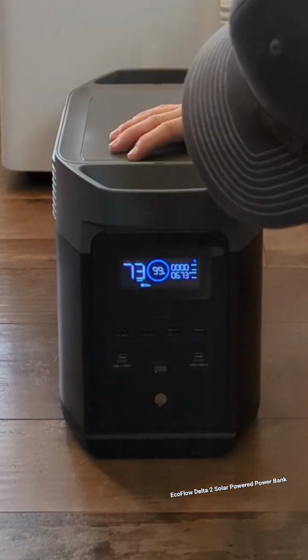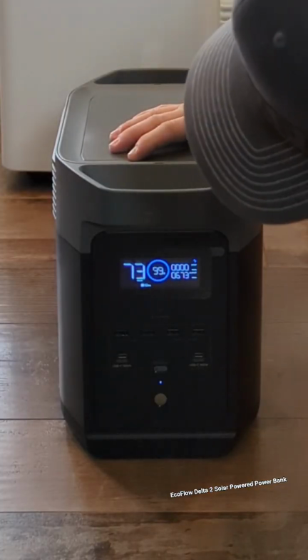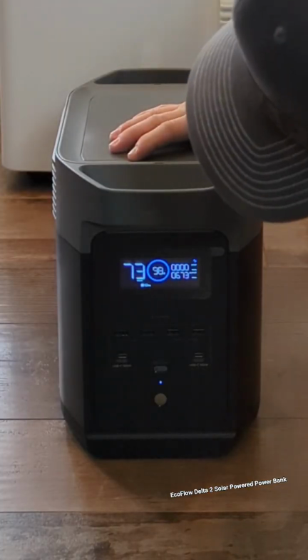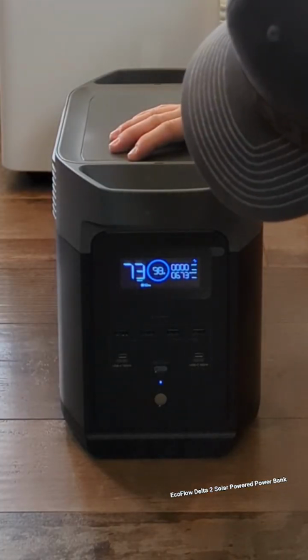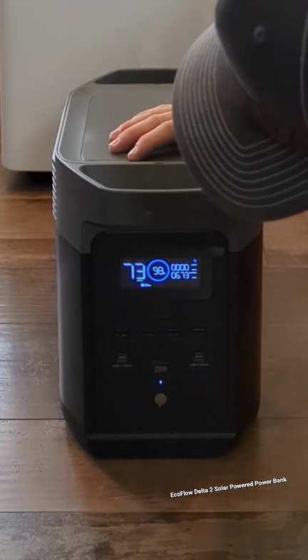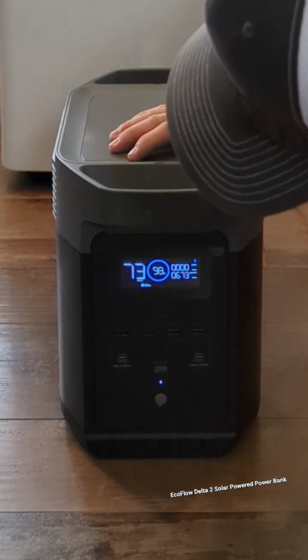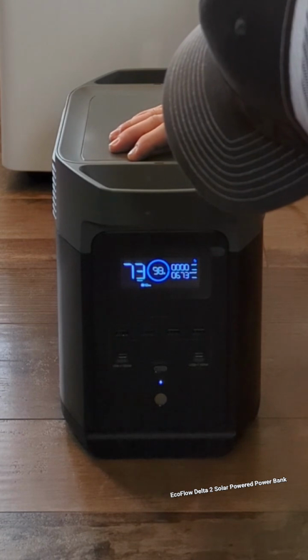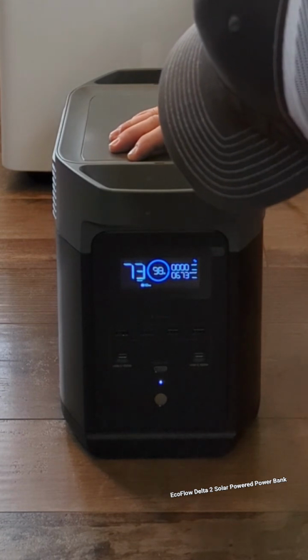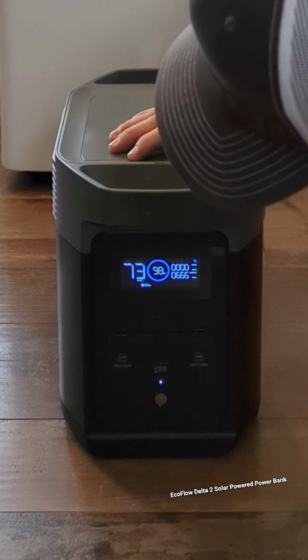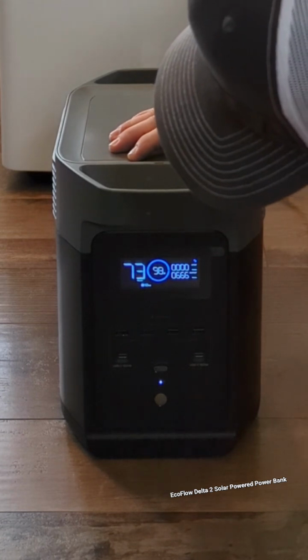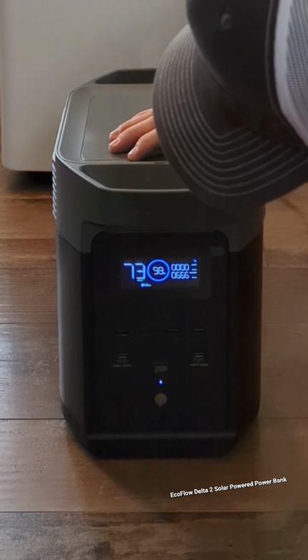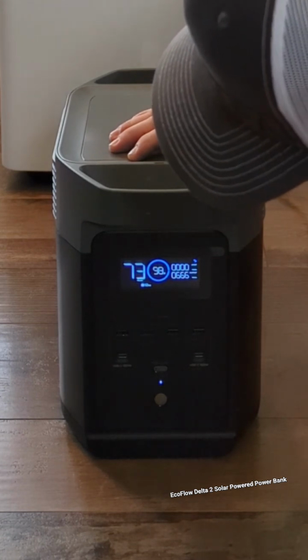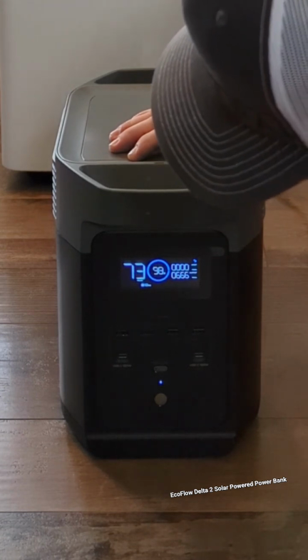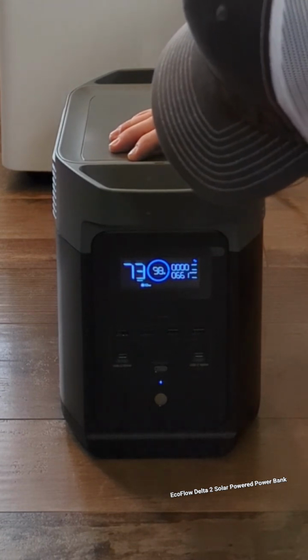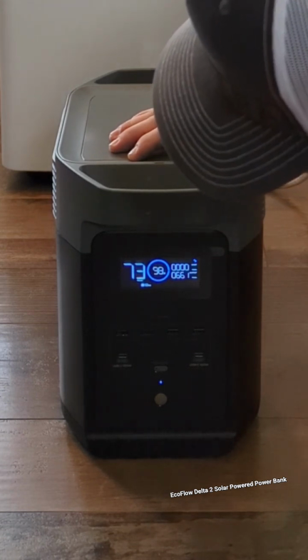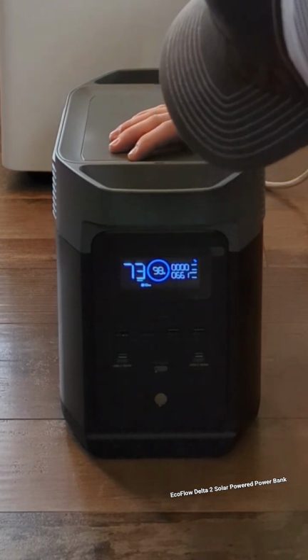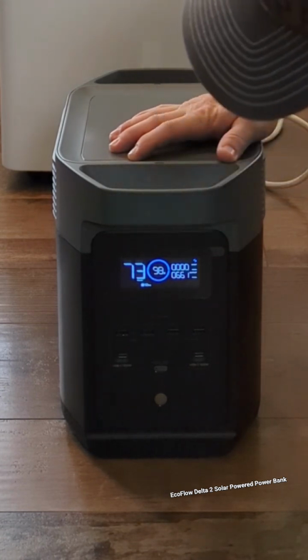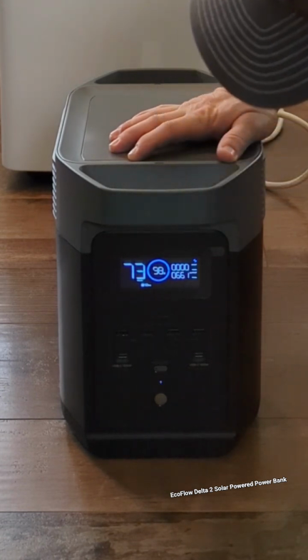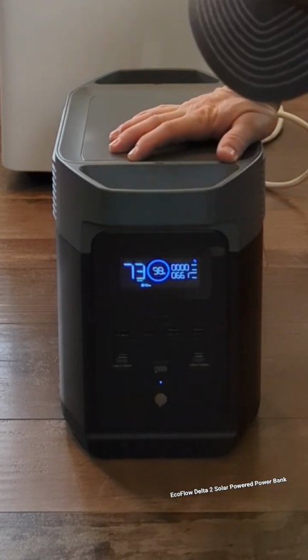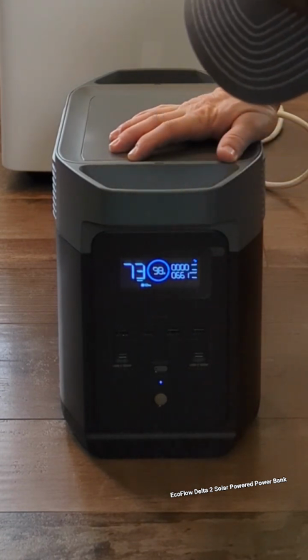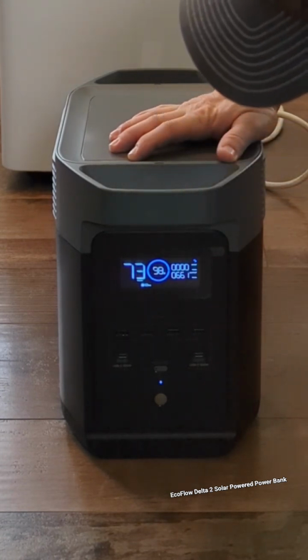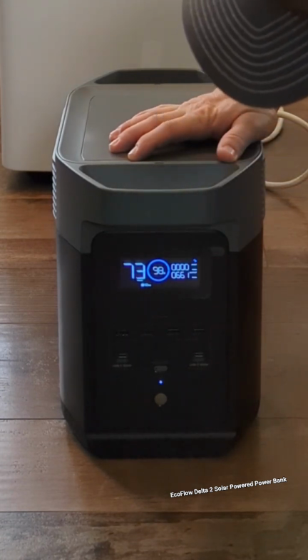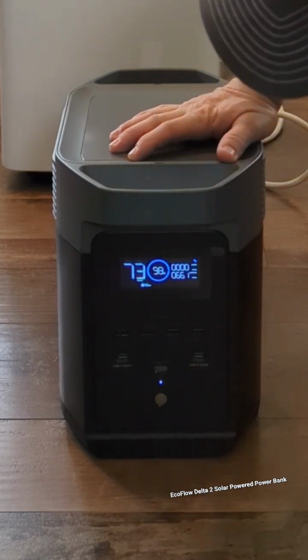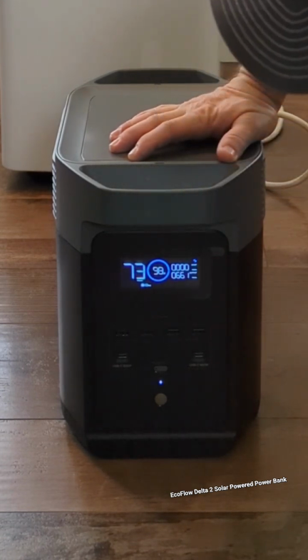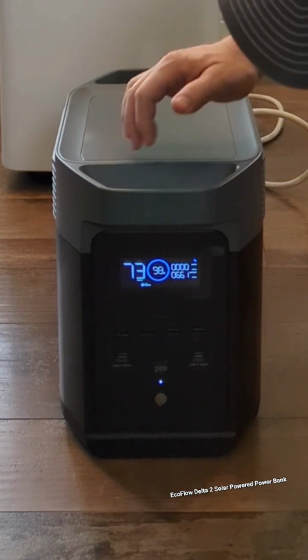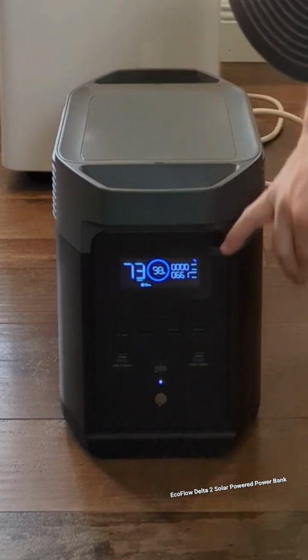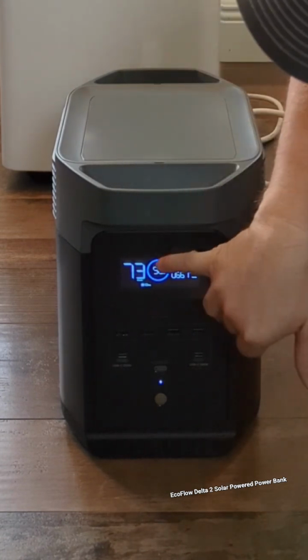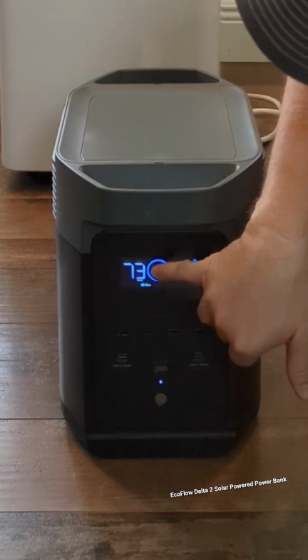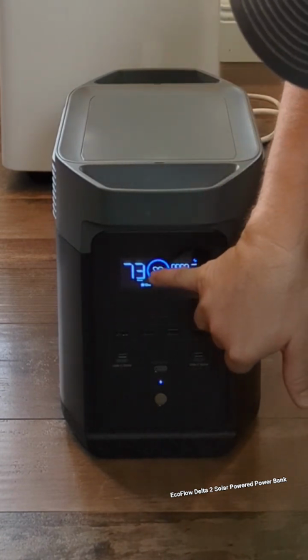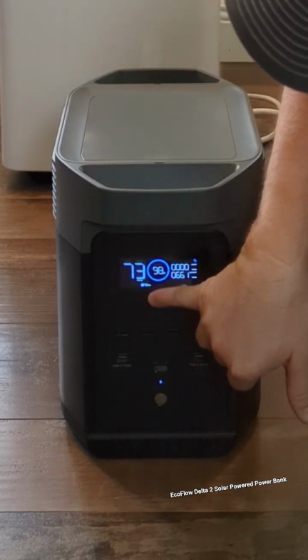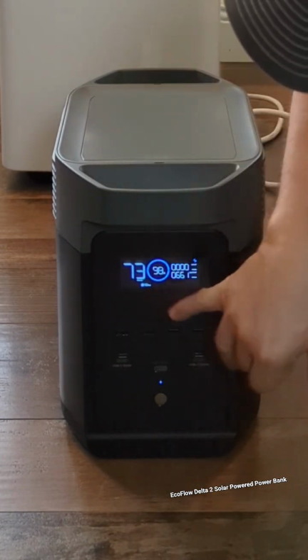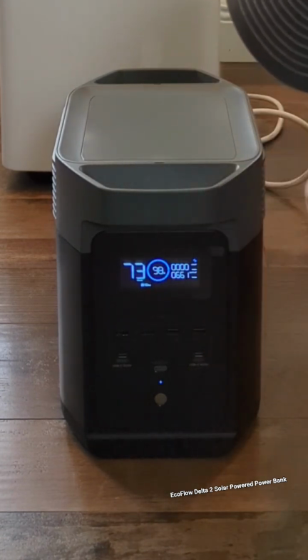We're at 673 watts right now, dropping to 666, 661 — and it's going to show you how long it'll run.